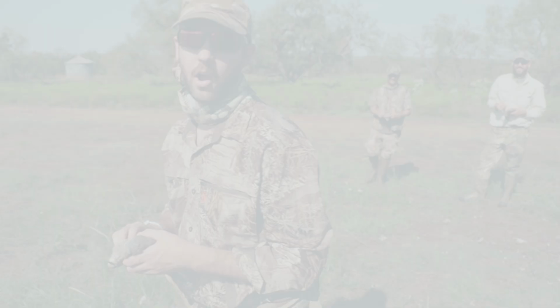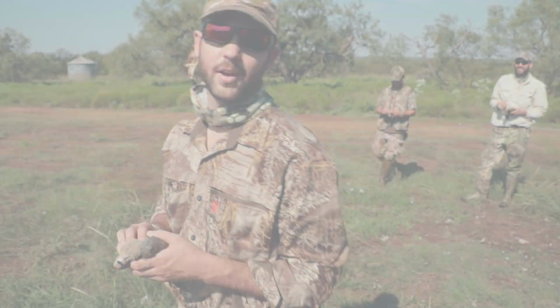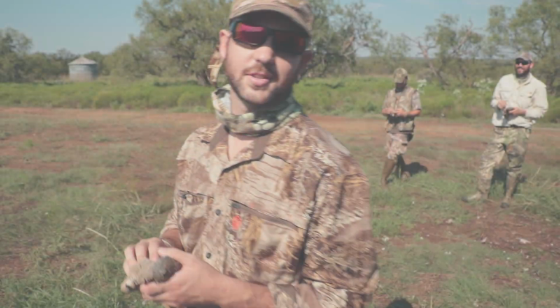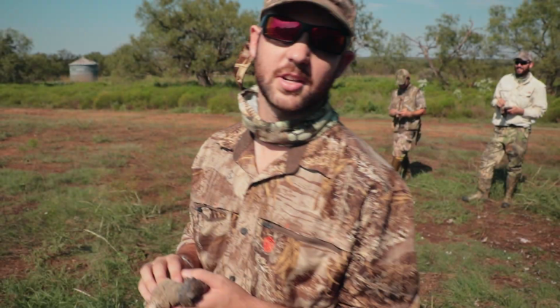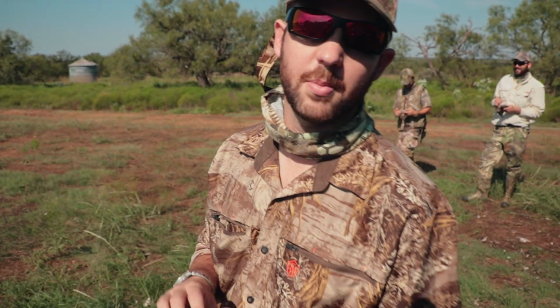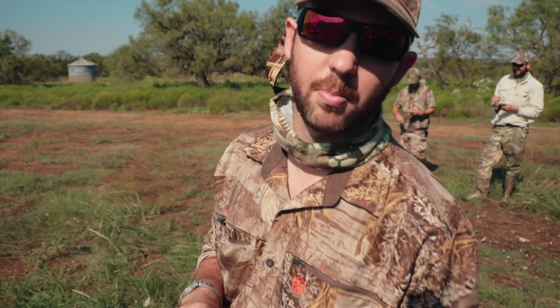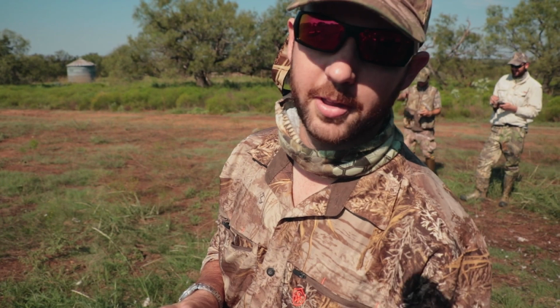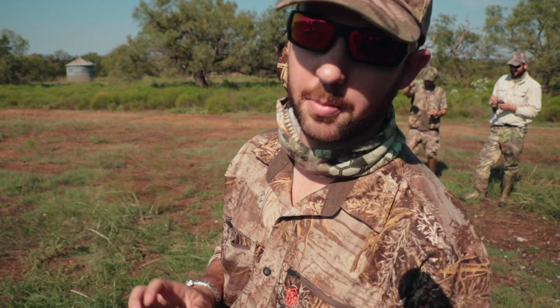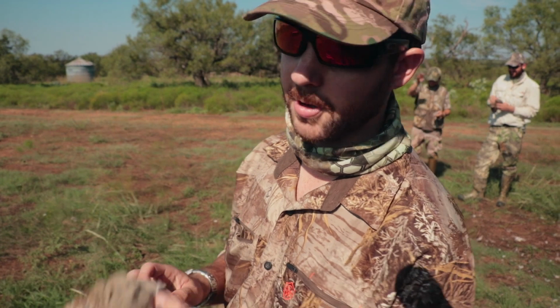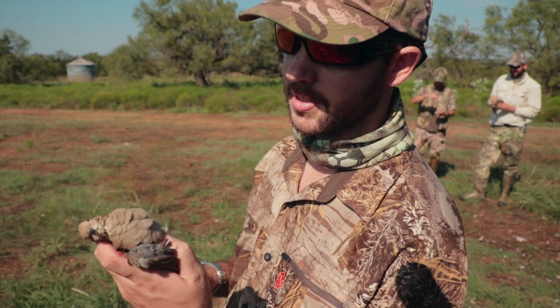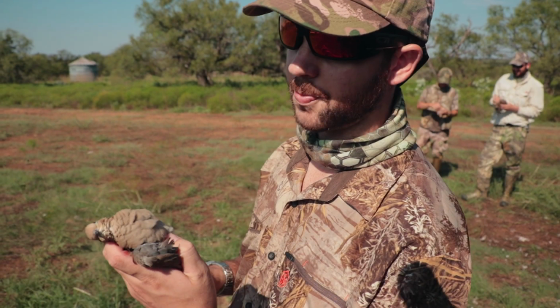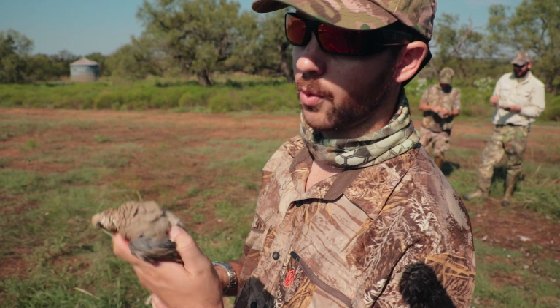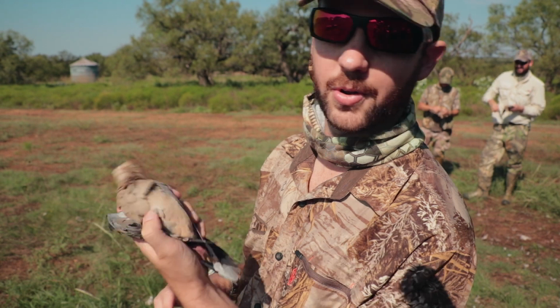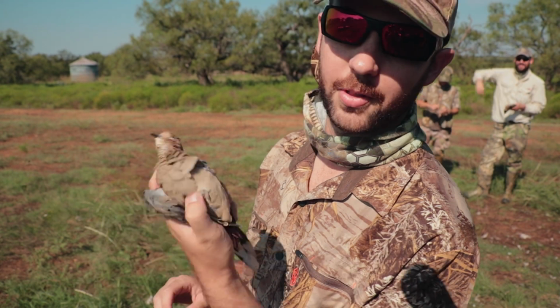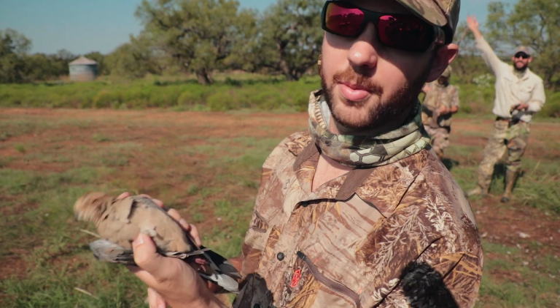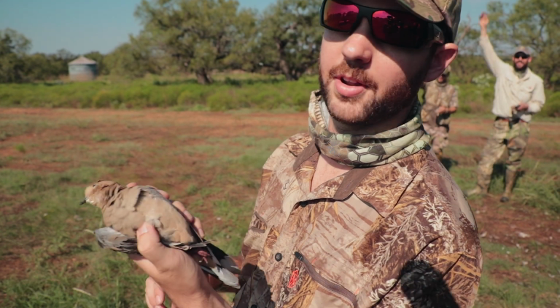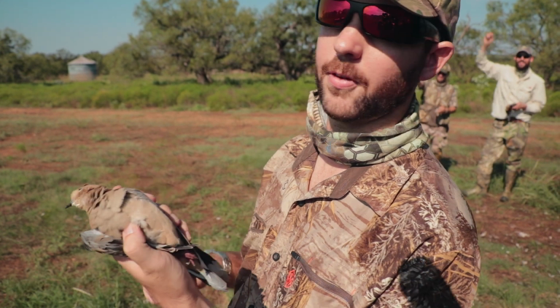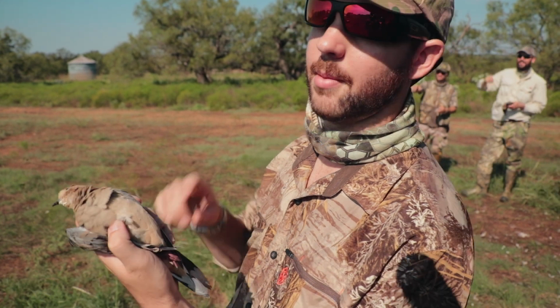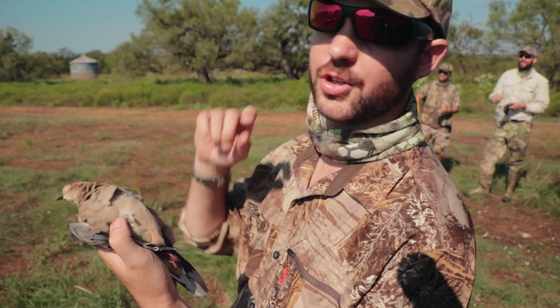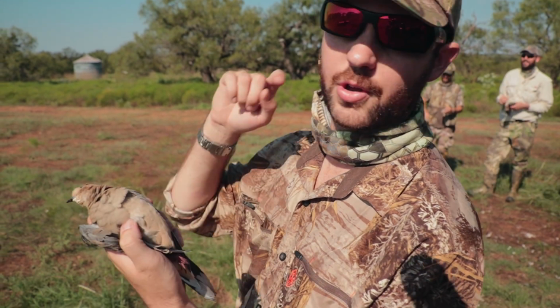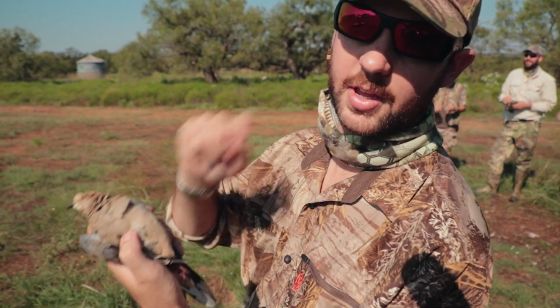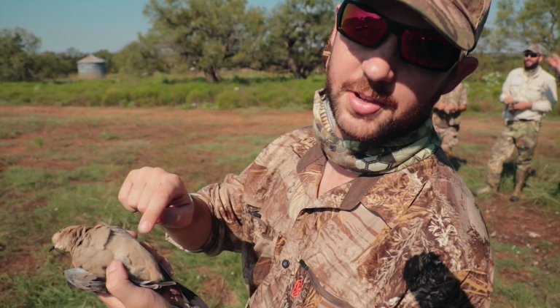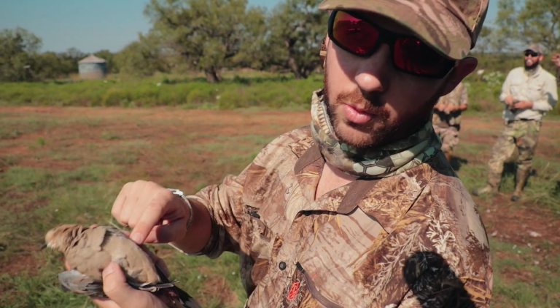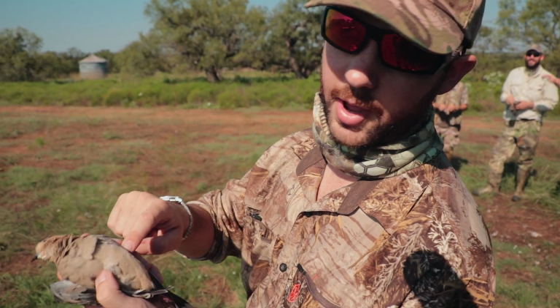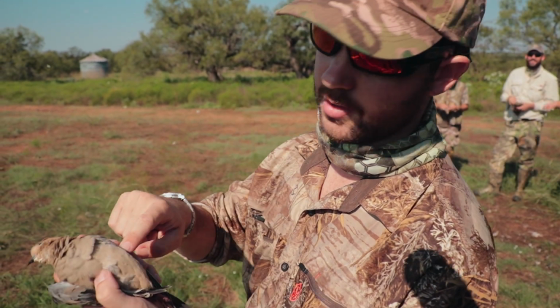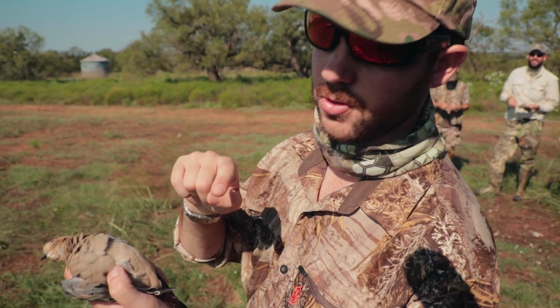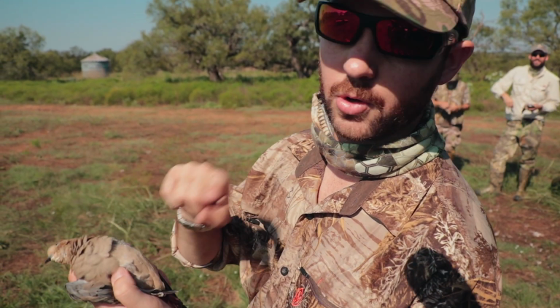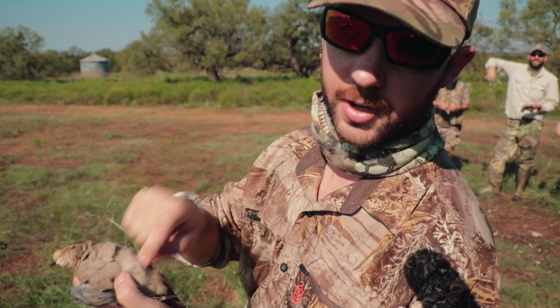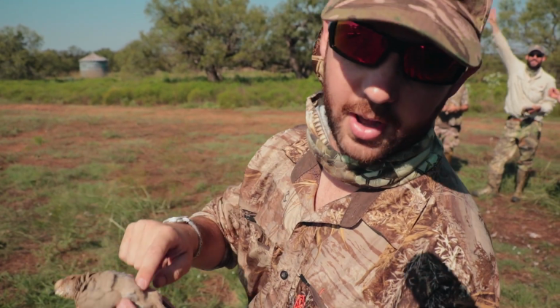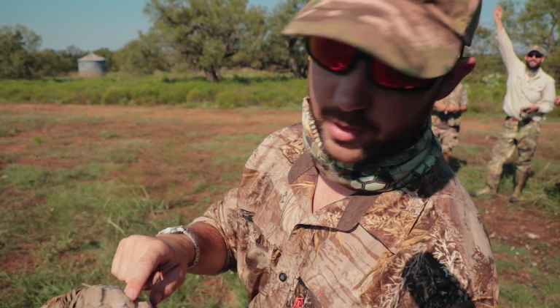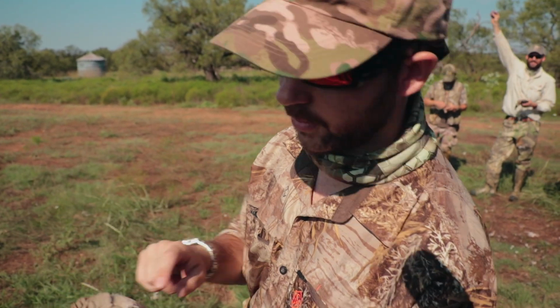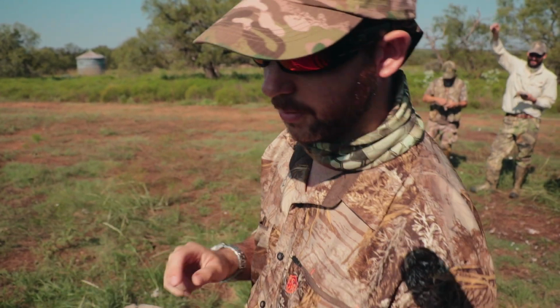So some people pluck their birds, but we do it a little bit different. I'm going to show you the easy way to clean a dove in the field.